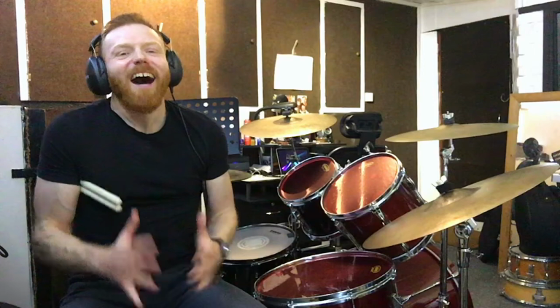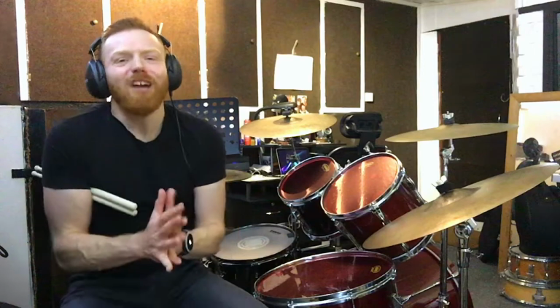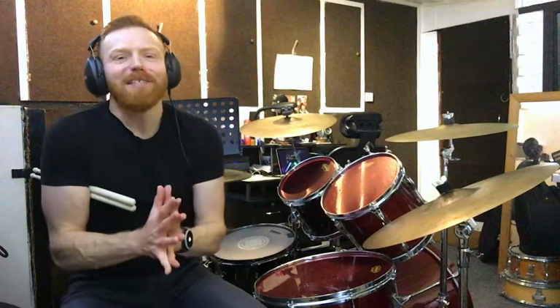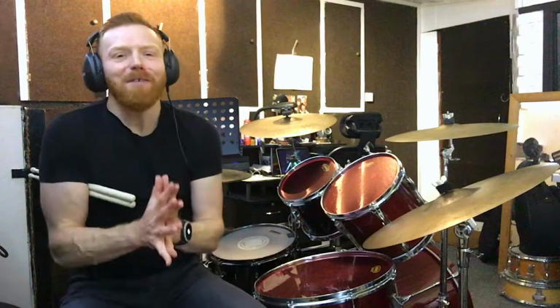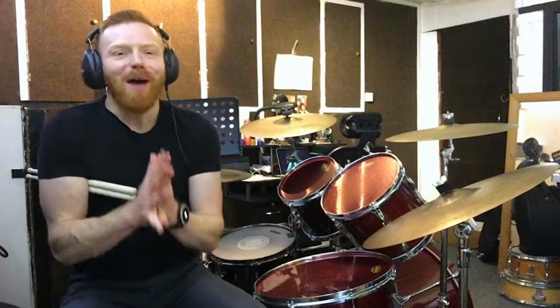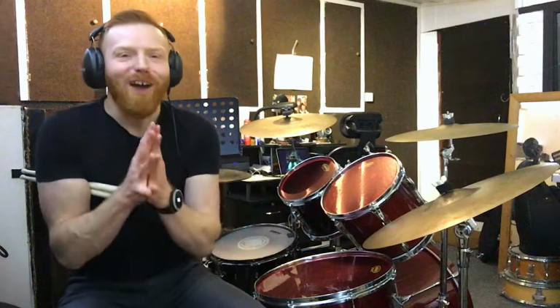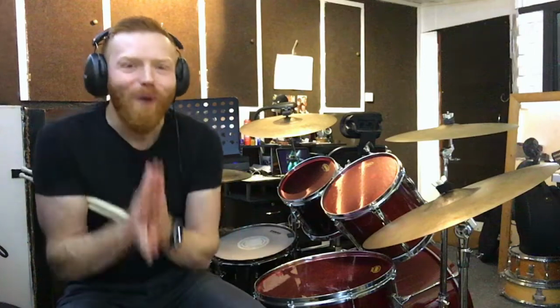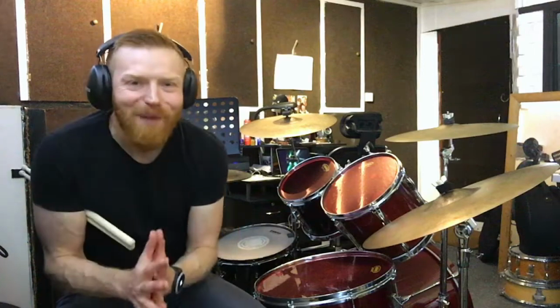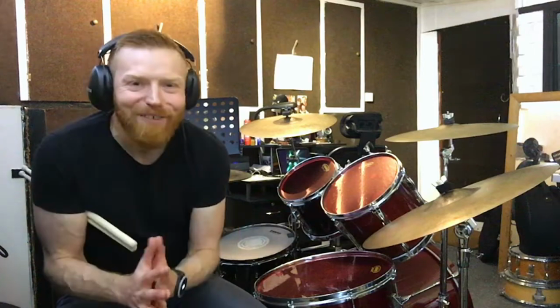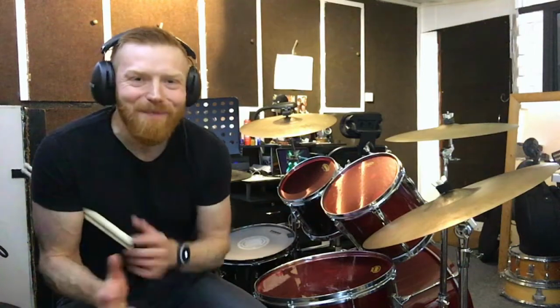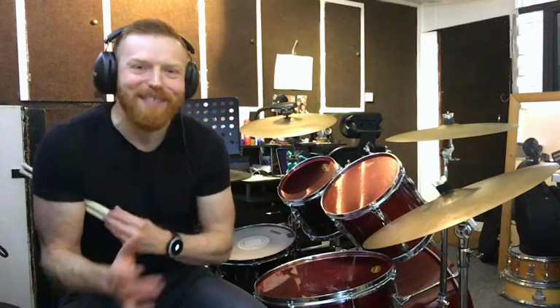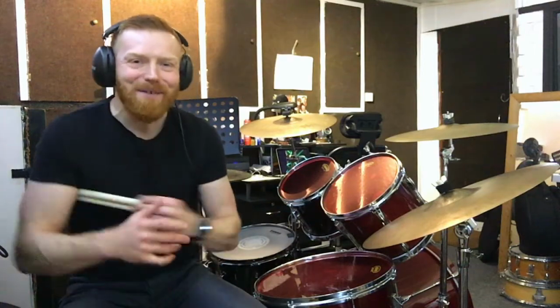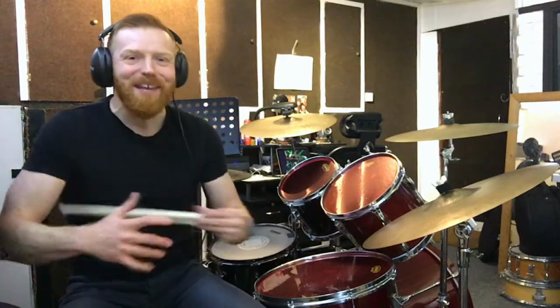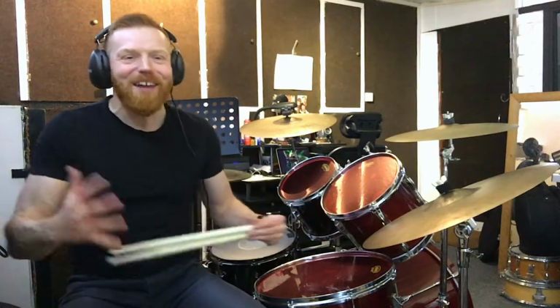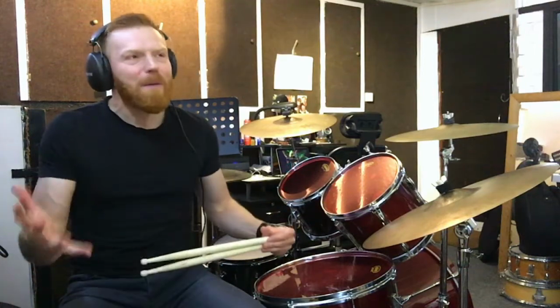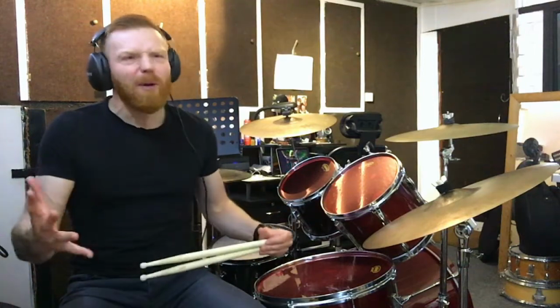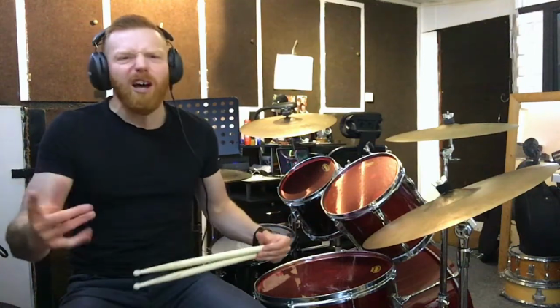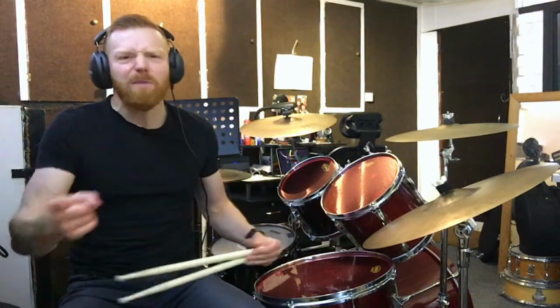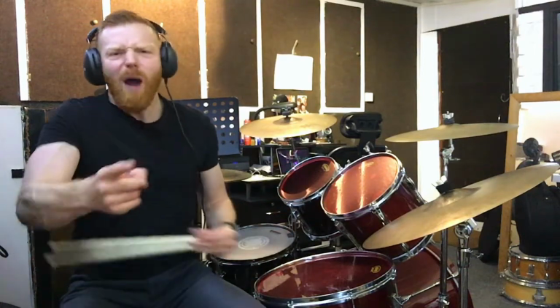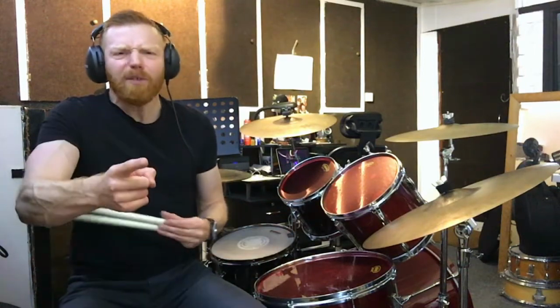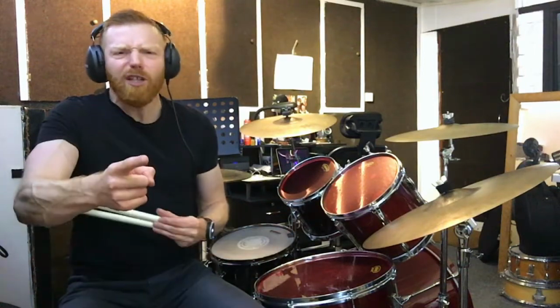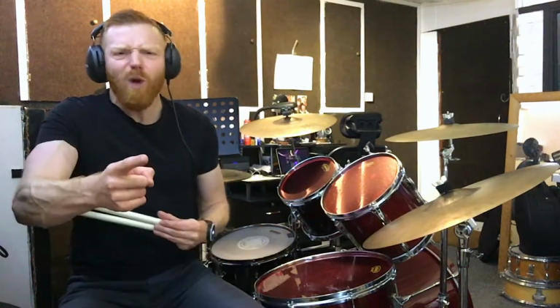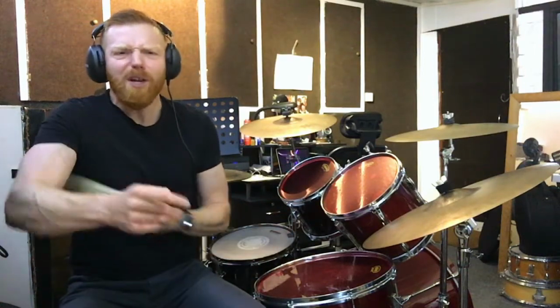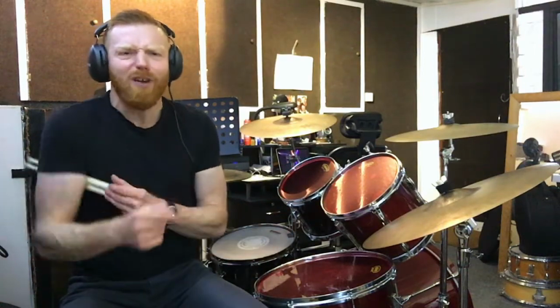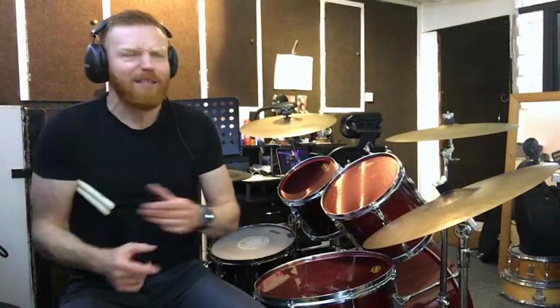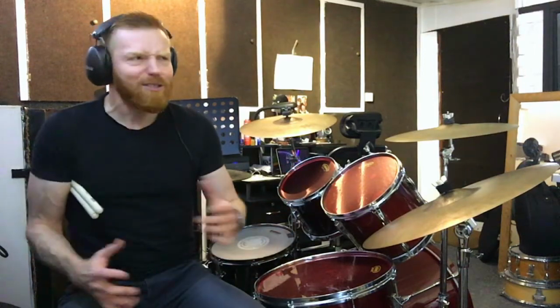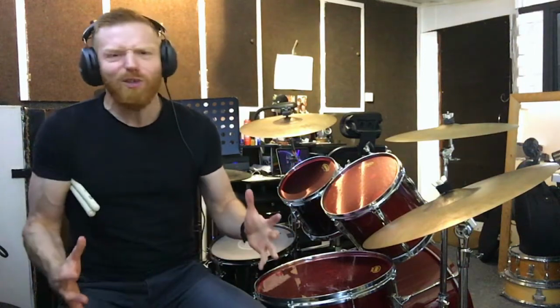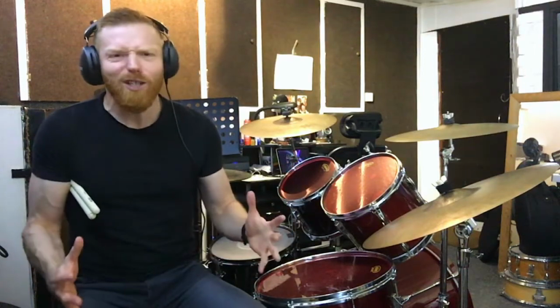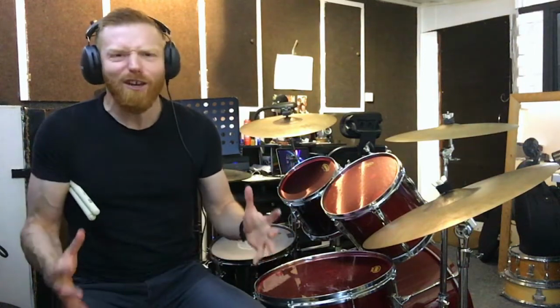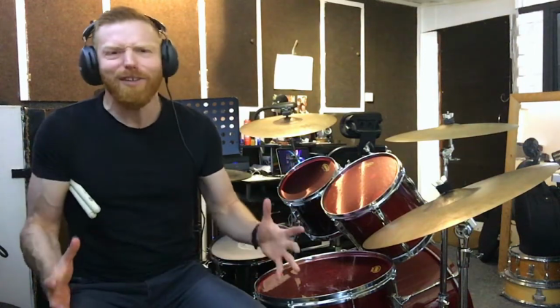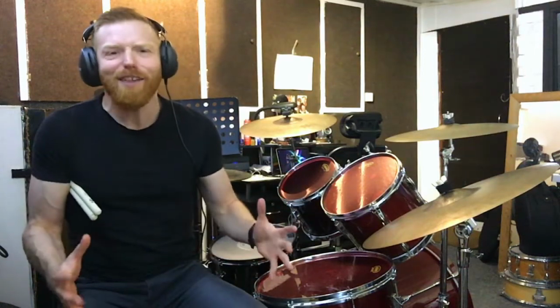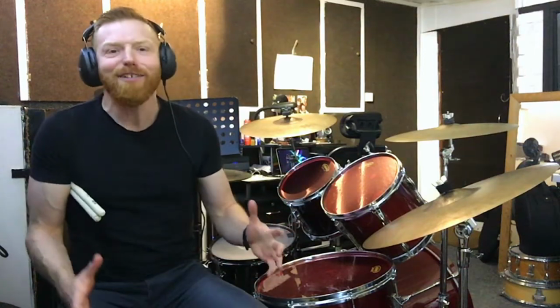Hi drummers, hope you're well. Right, one minute drum lesson, here we go. Now people always ask me, what happened to those one minute drum lessons? Used to watch those, I like those.